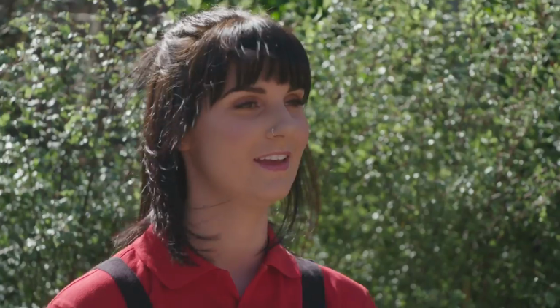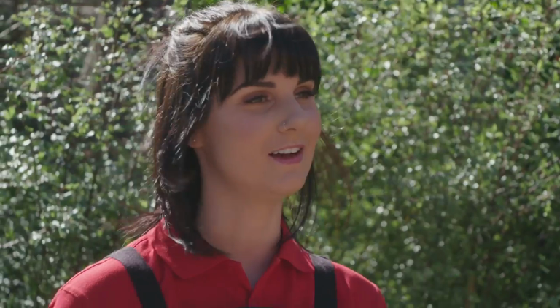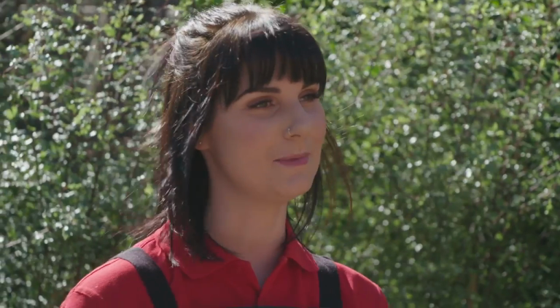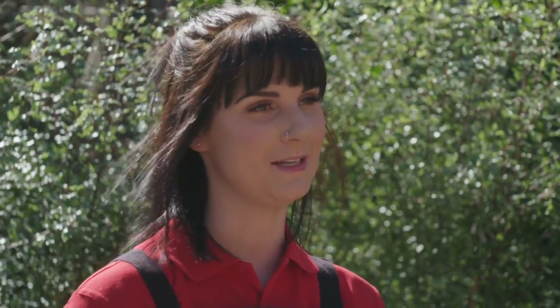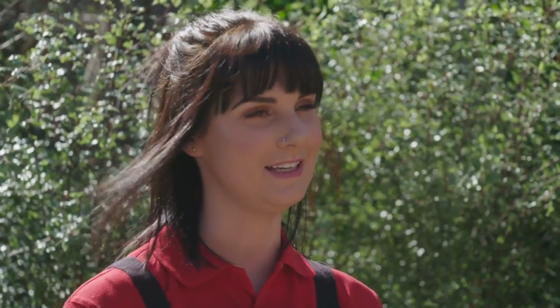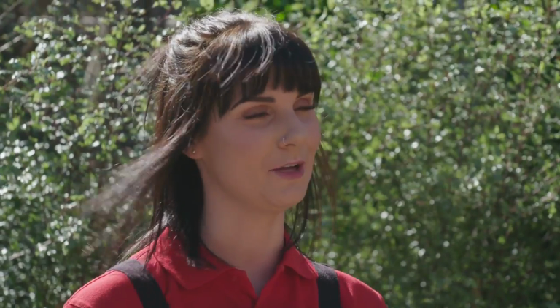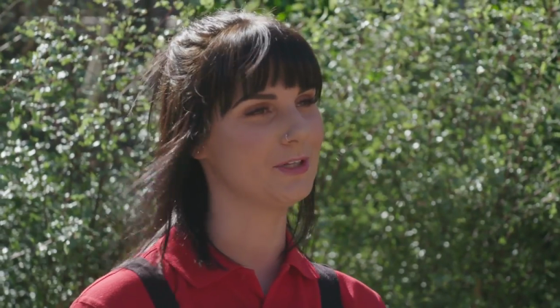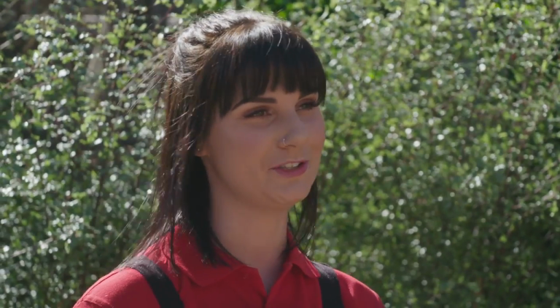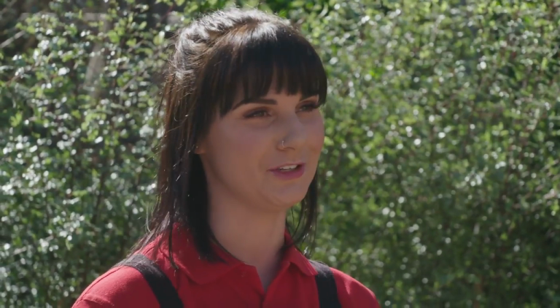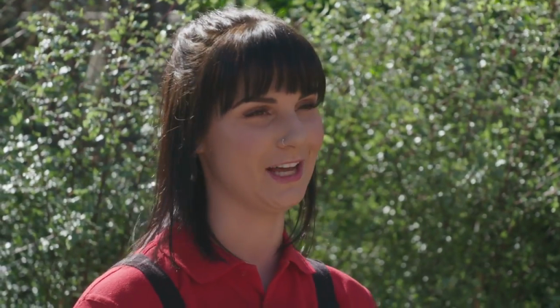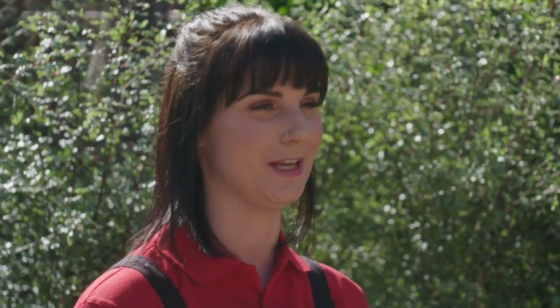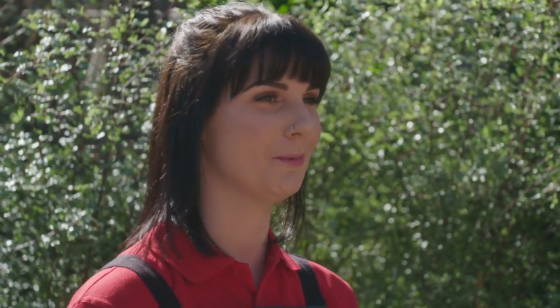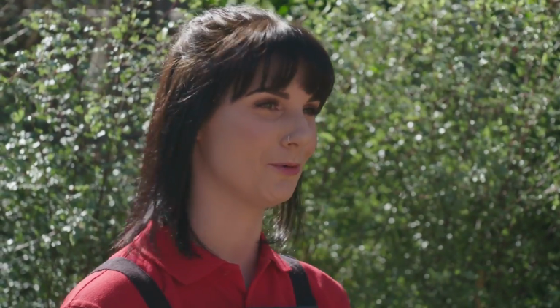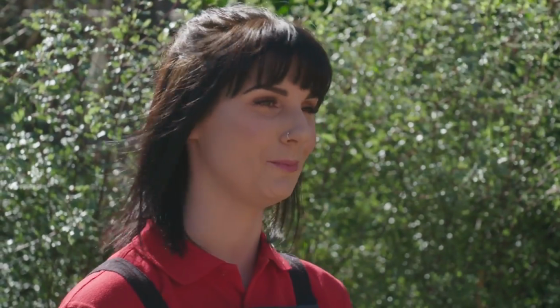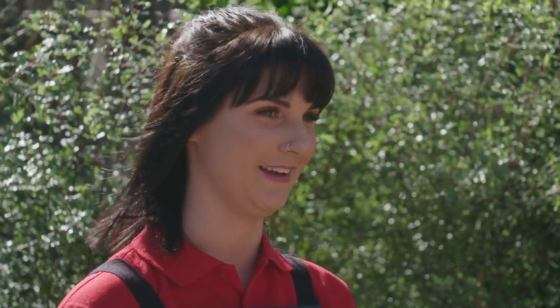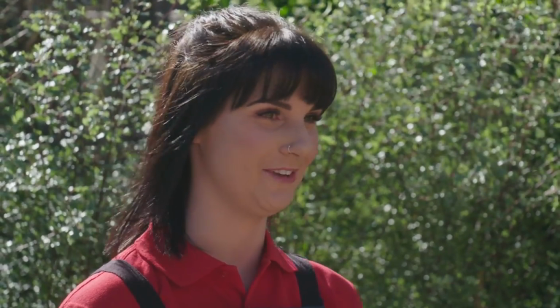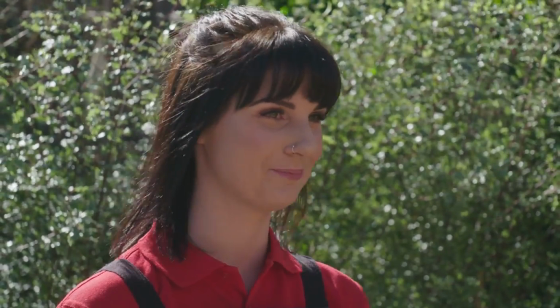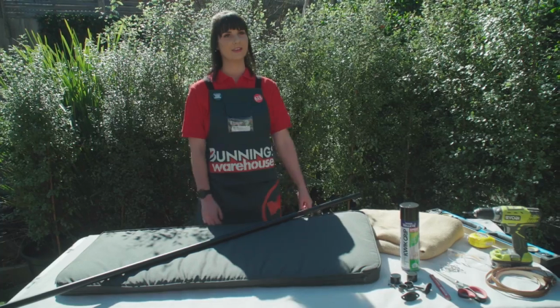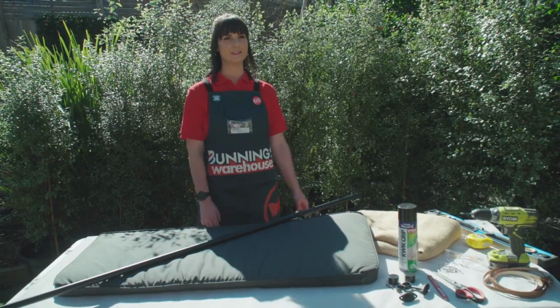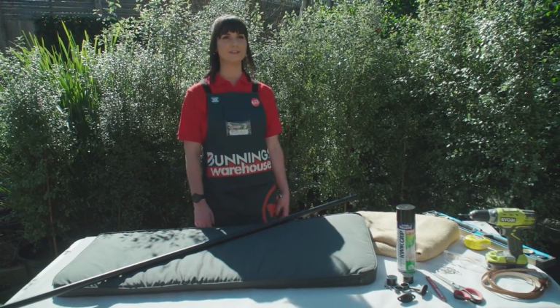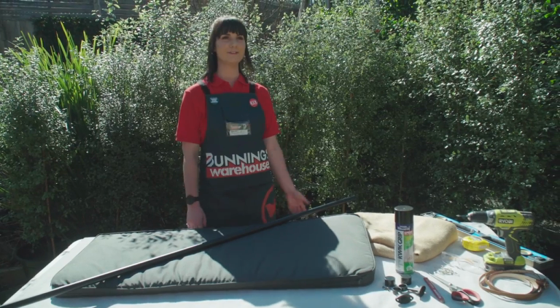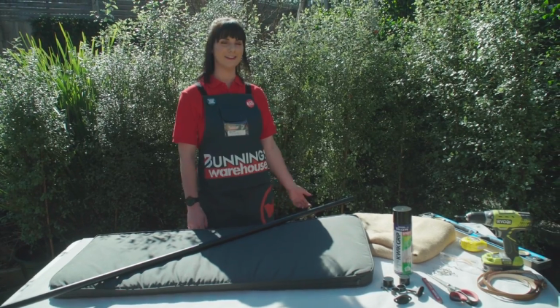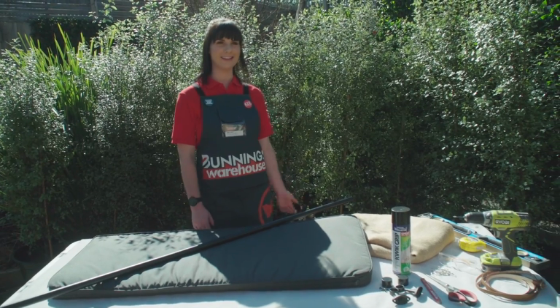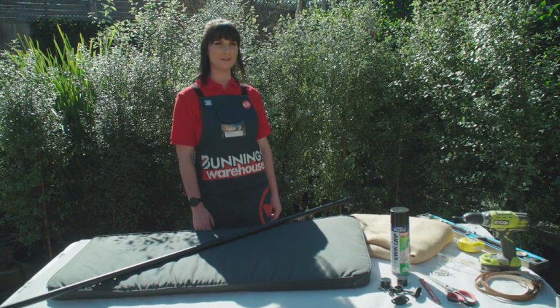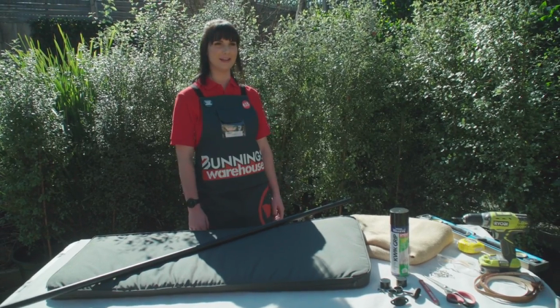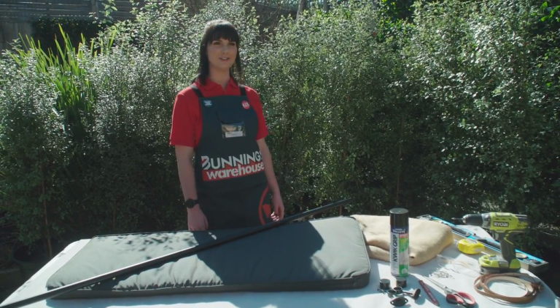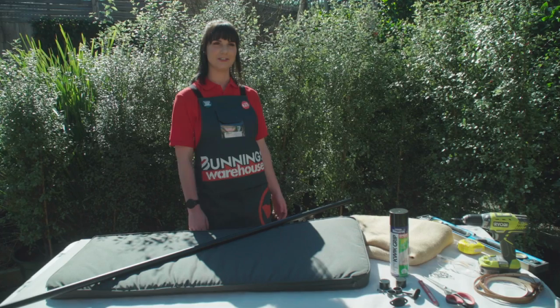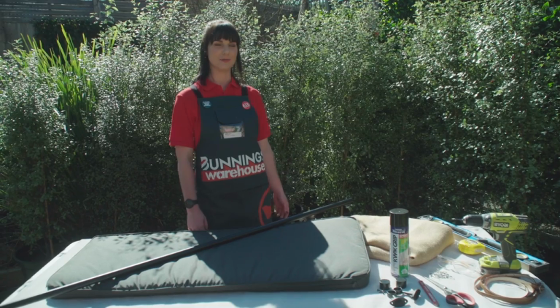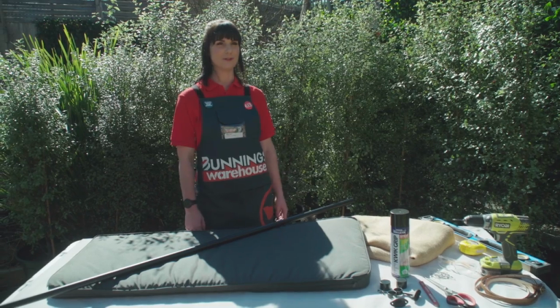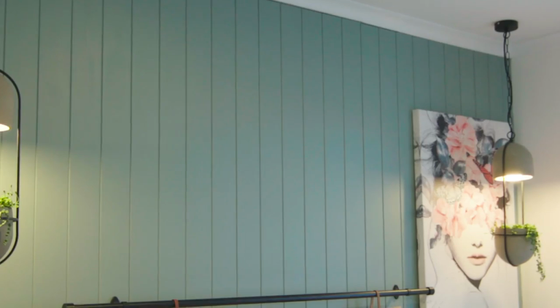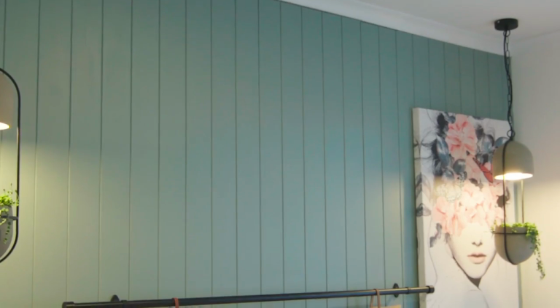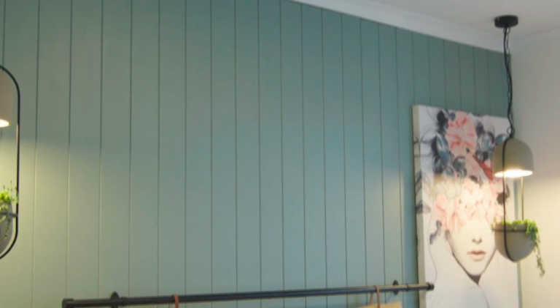I'm Ebony and I'm going to show you how to make a portable bed head. This is a really fun and easy way to change up your bedroom on the cheap.